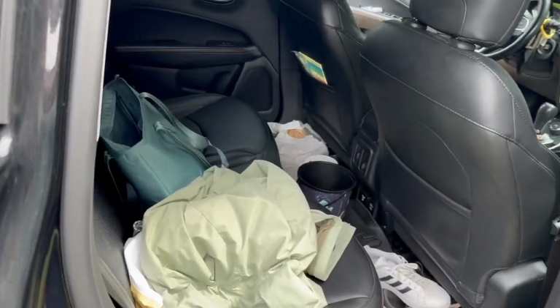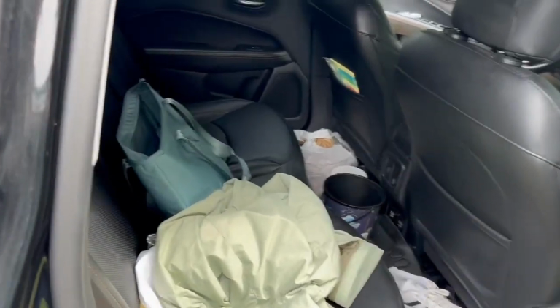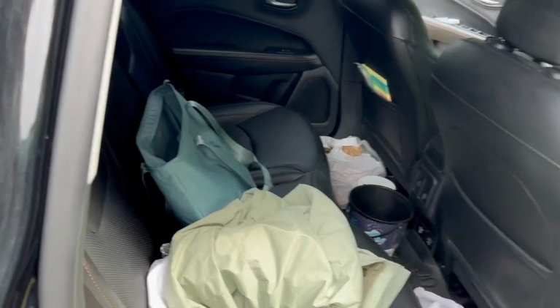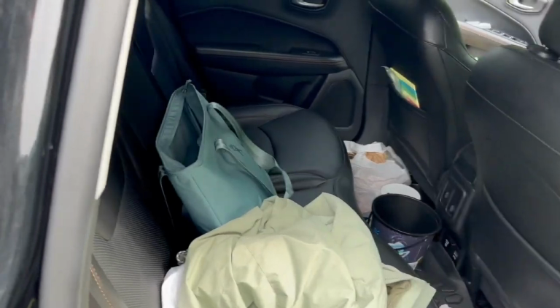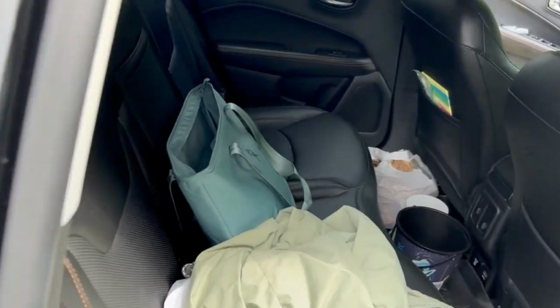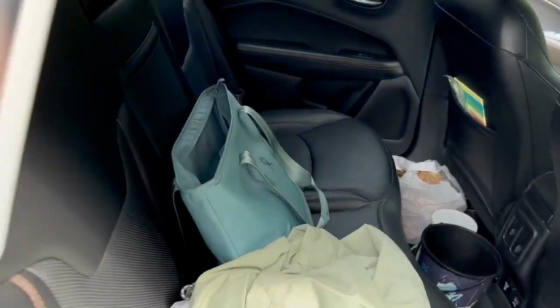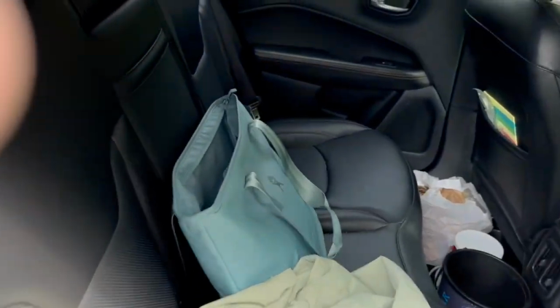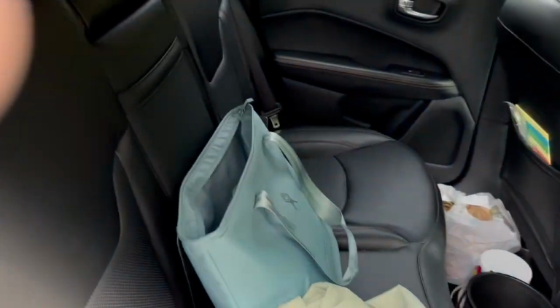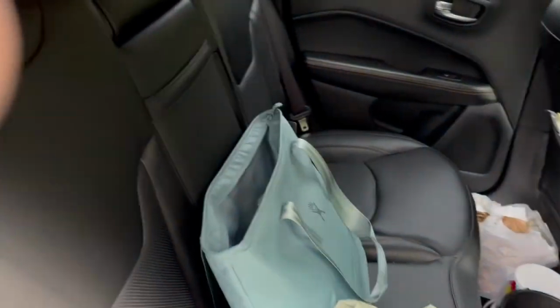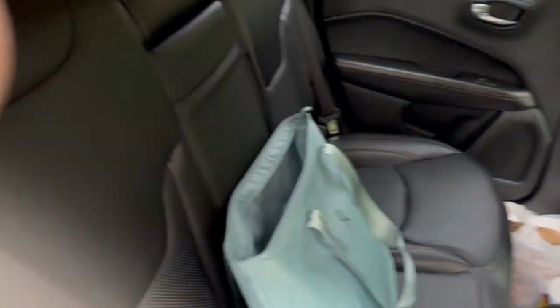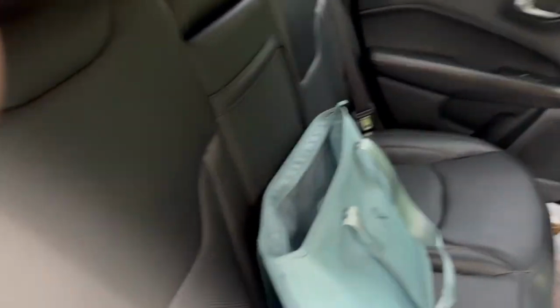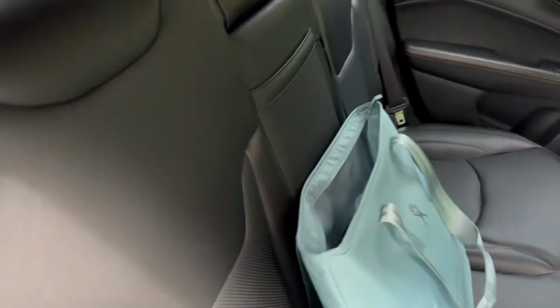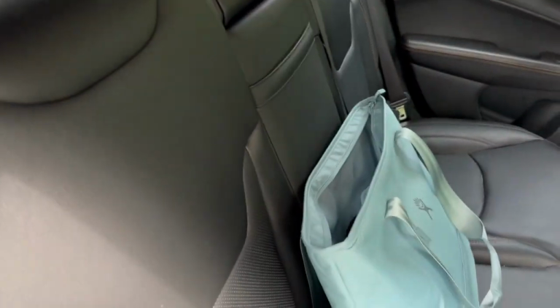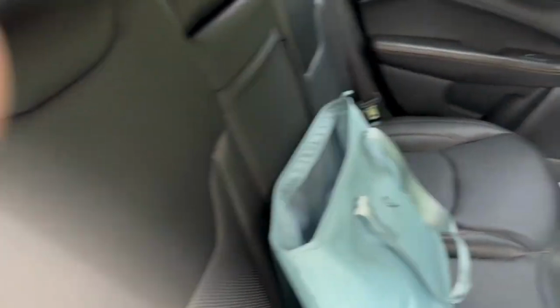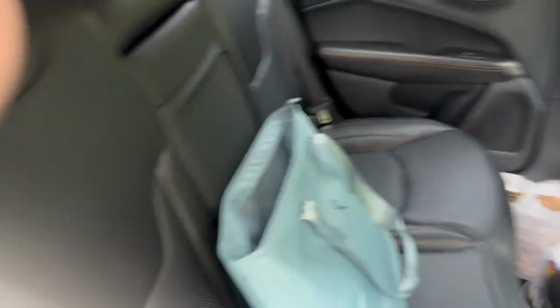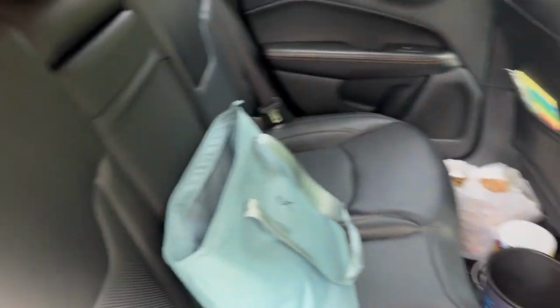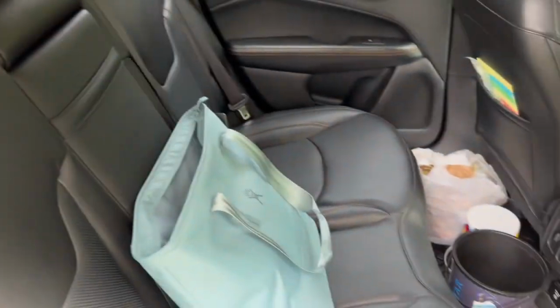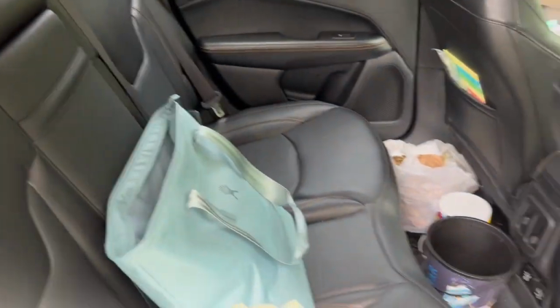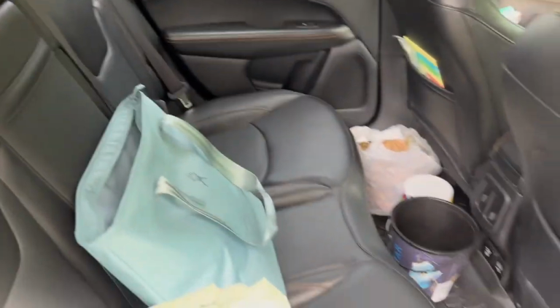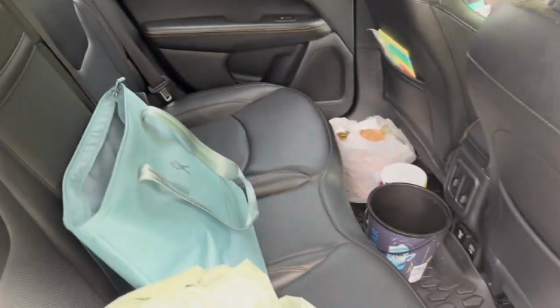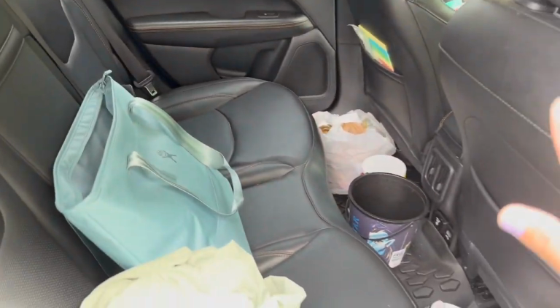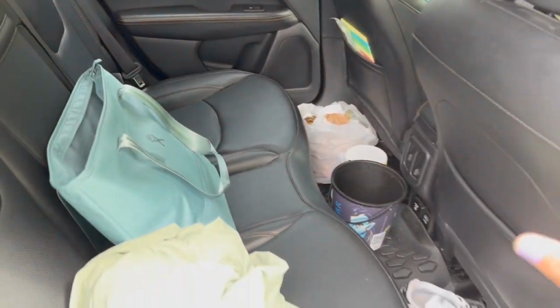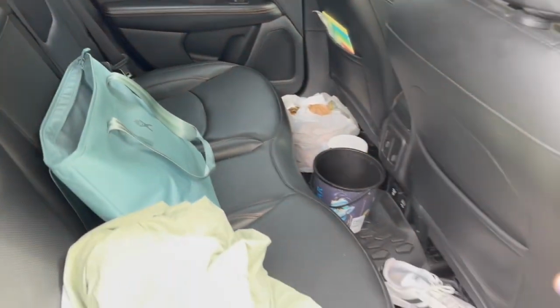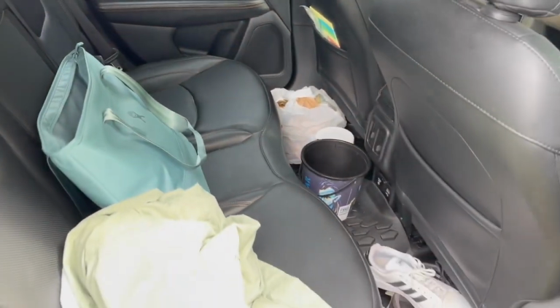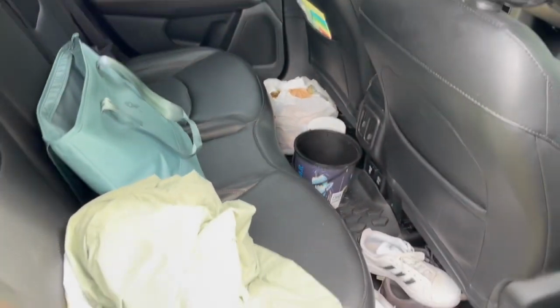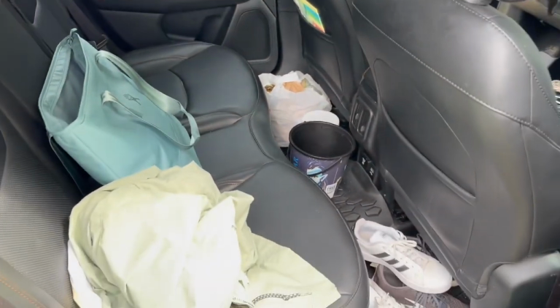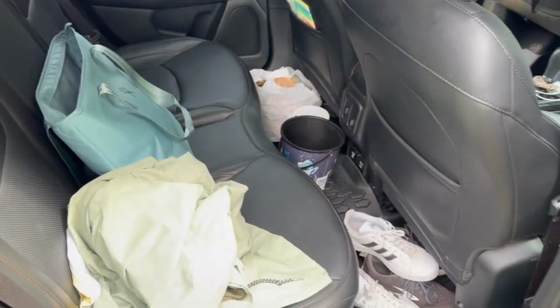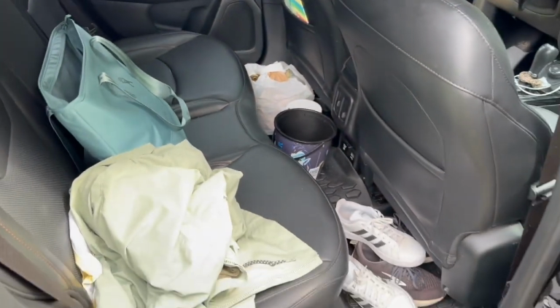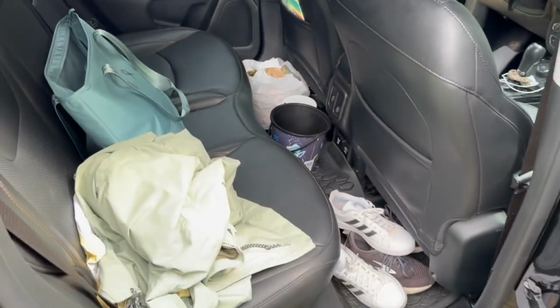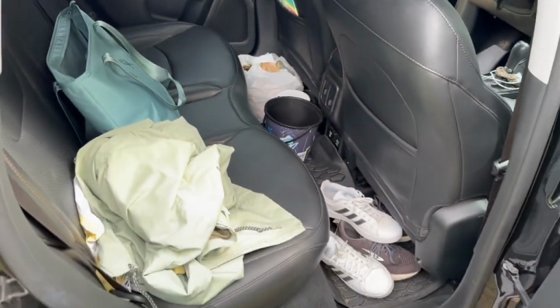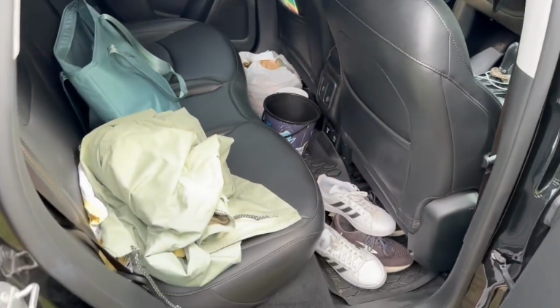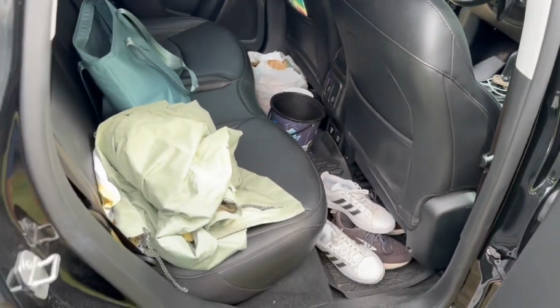So everything looks good. Everything that I'm taking in the house is in here and then I just need to vacuum out my car whenever I get a chance. This still looks like a hot mess but like it's an organized hot mess, you know?